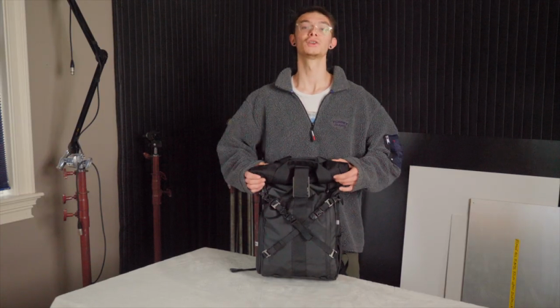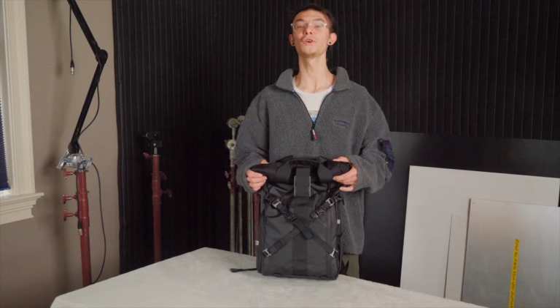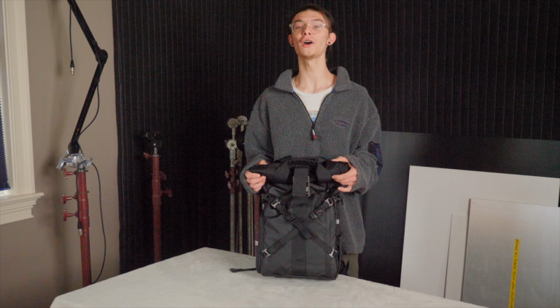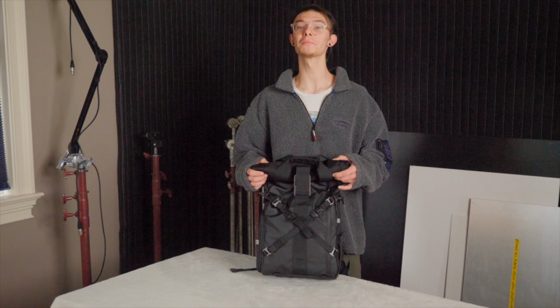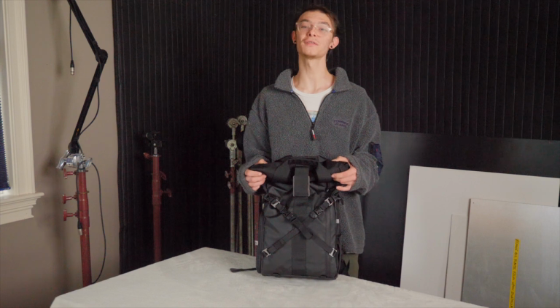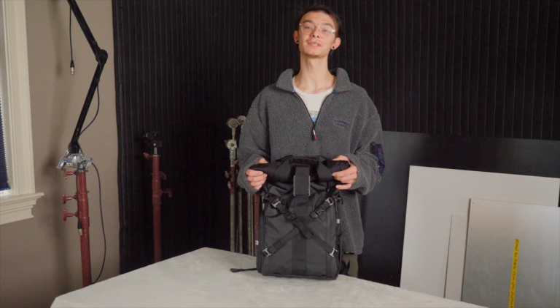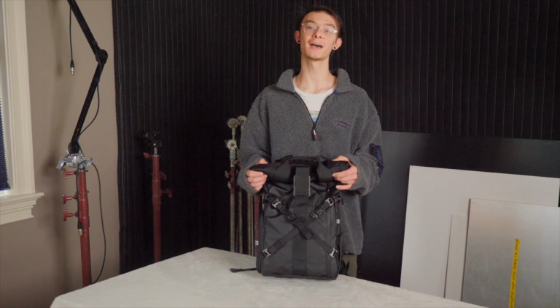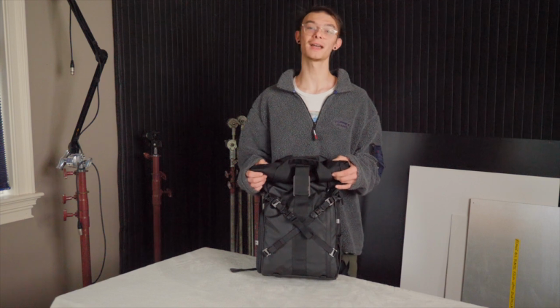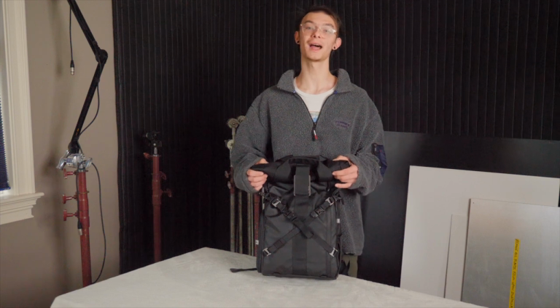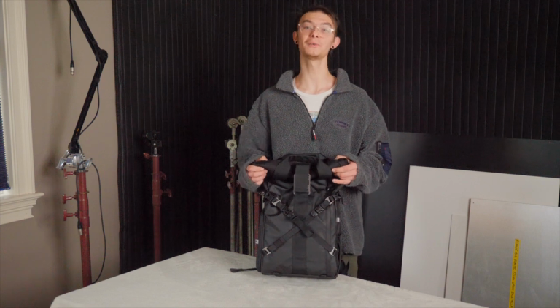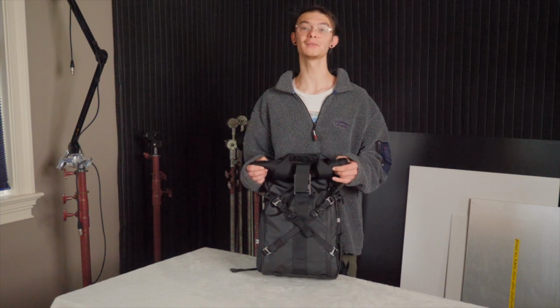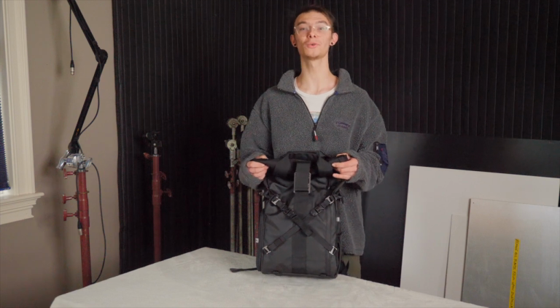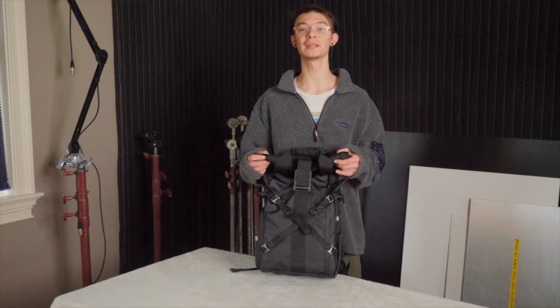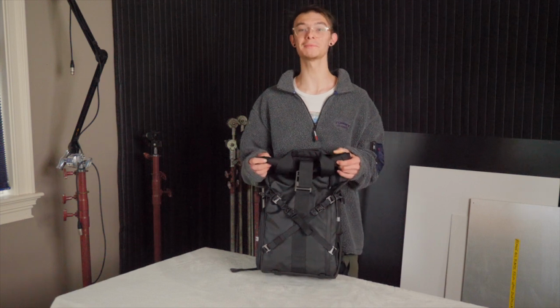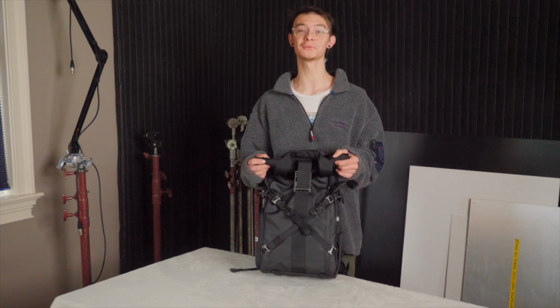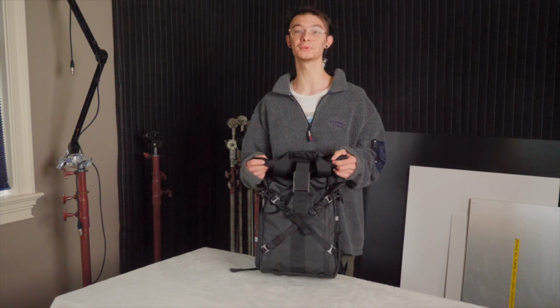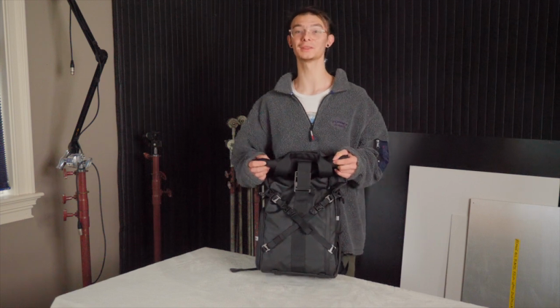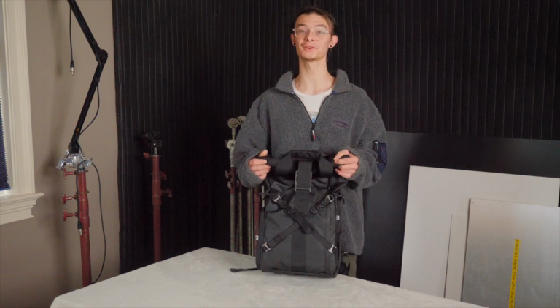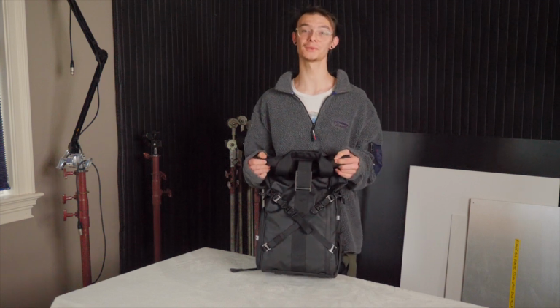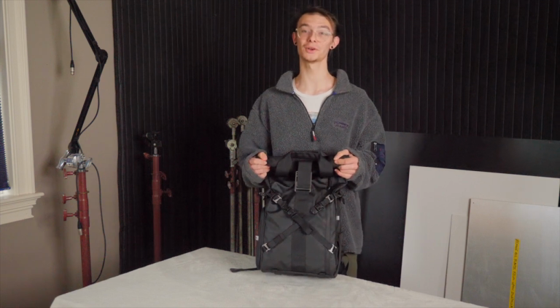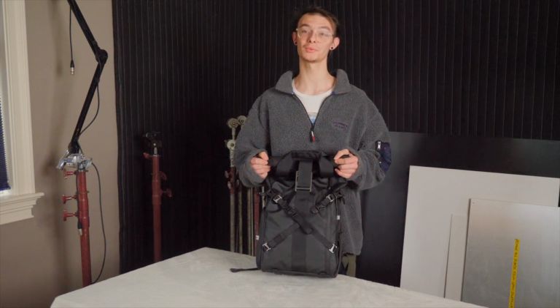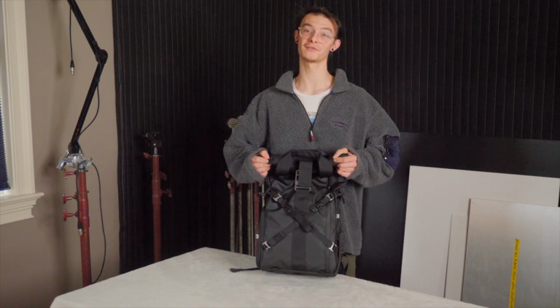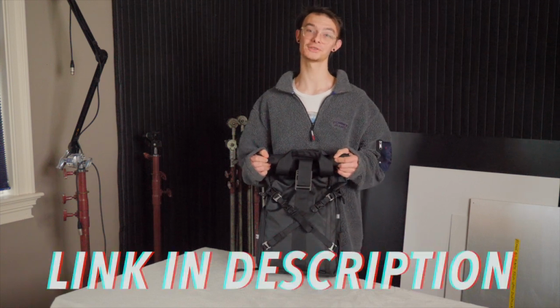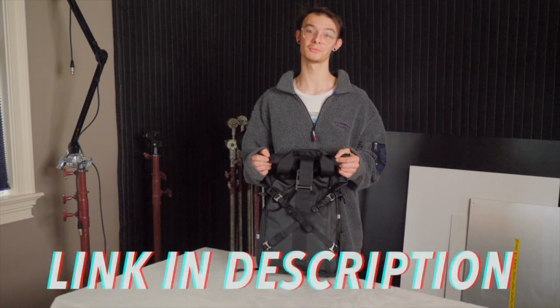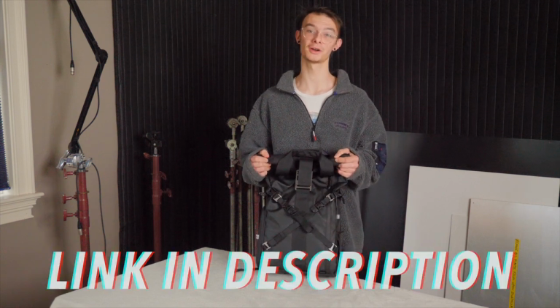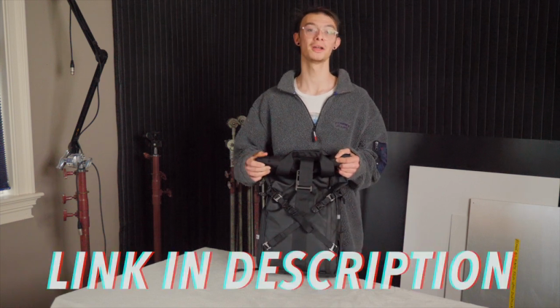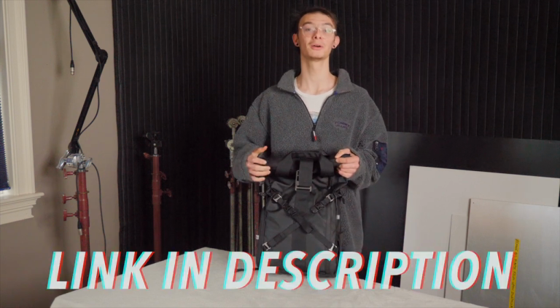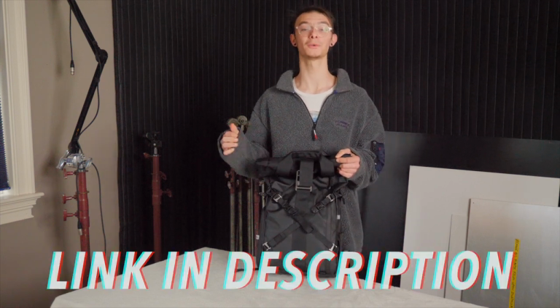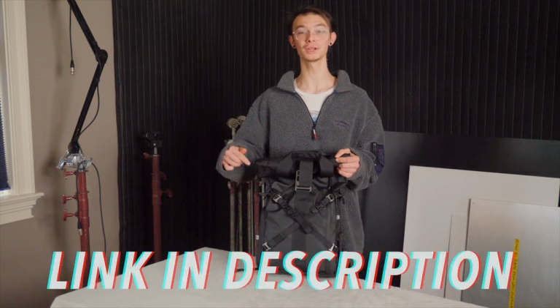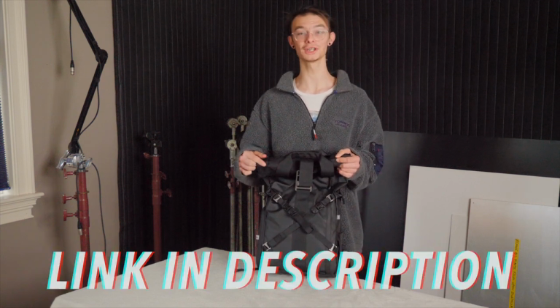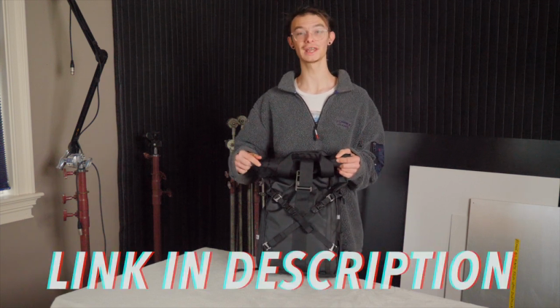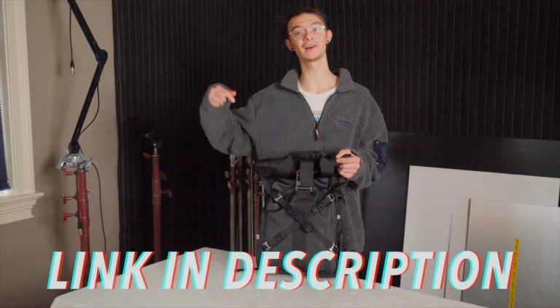So far I'm loving this bag. I will give a more in-depth review later on the road when I've used it more, but if you want to go check it out, the link is in the description.